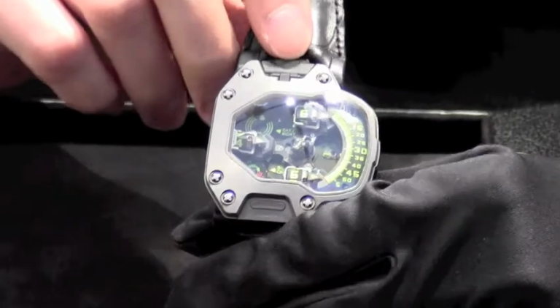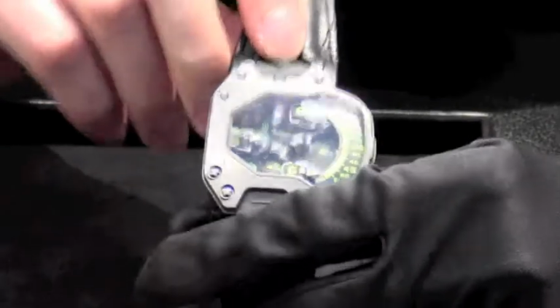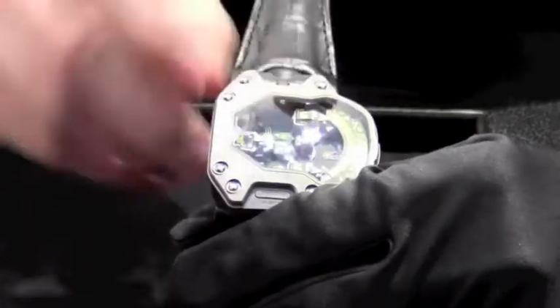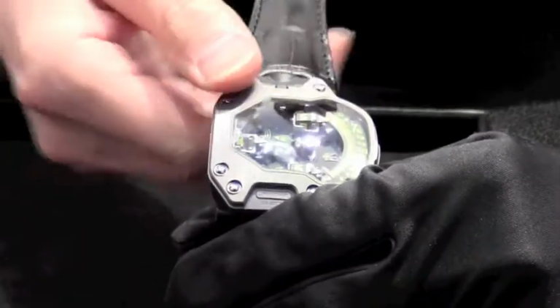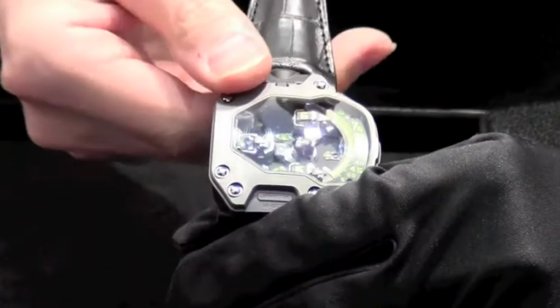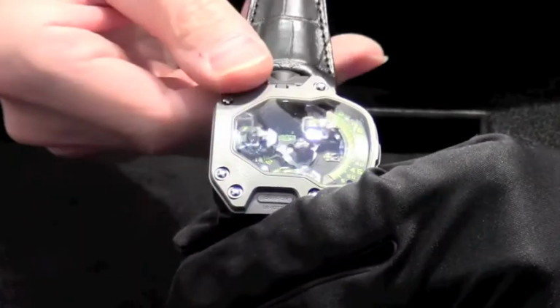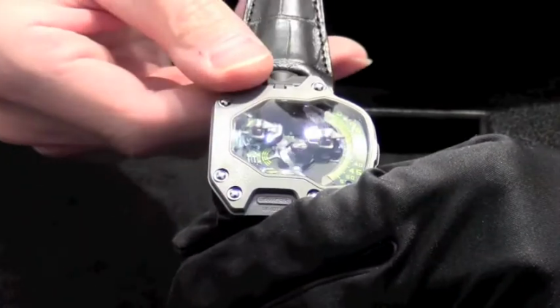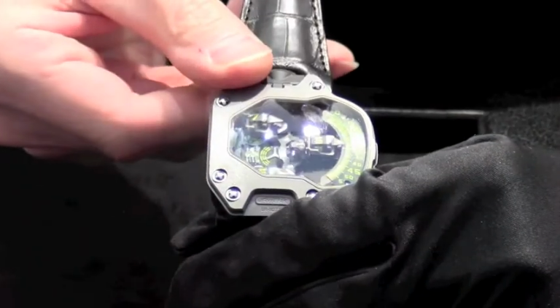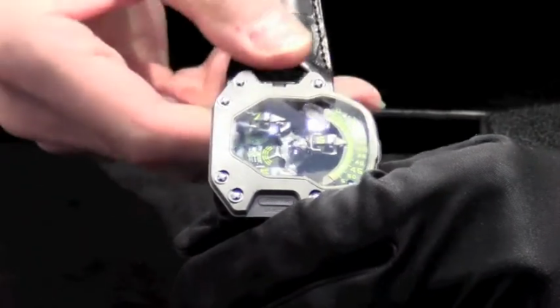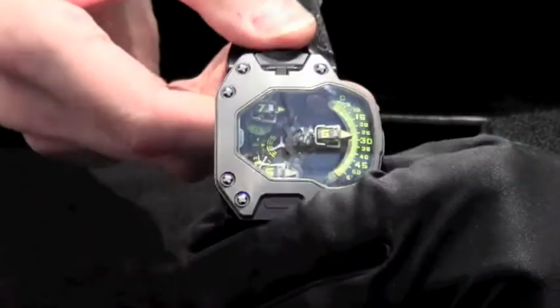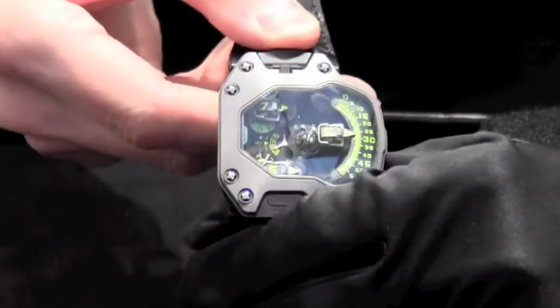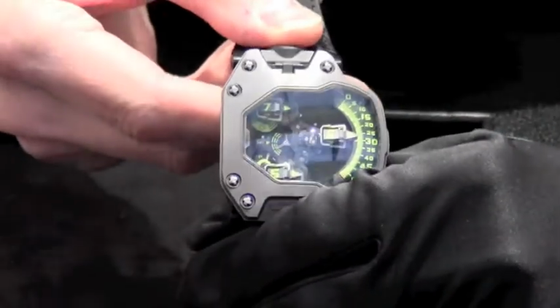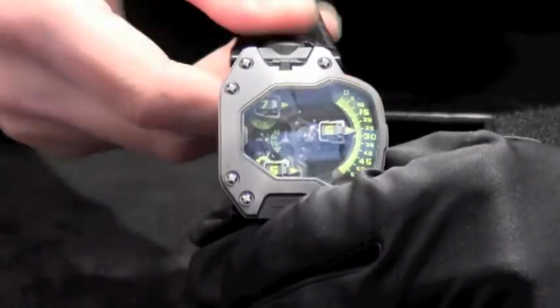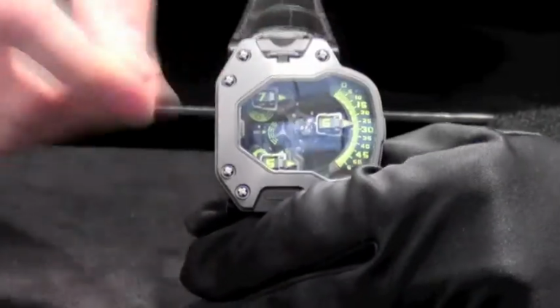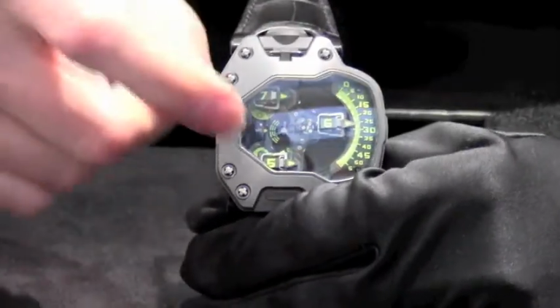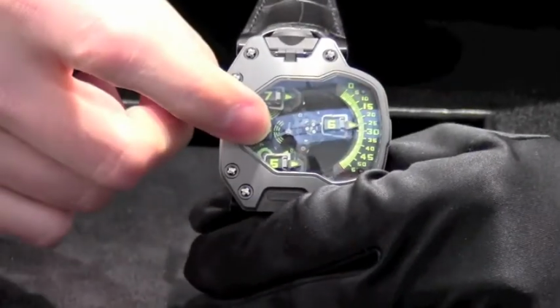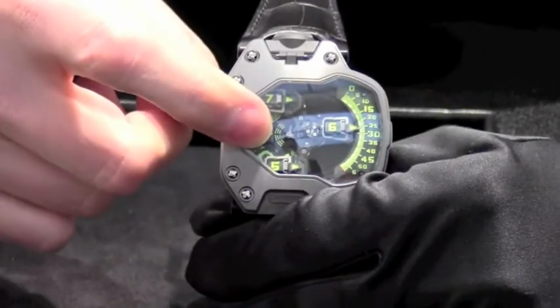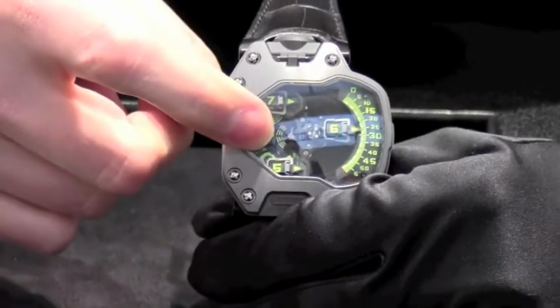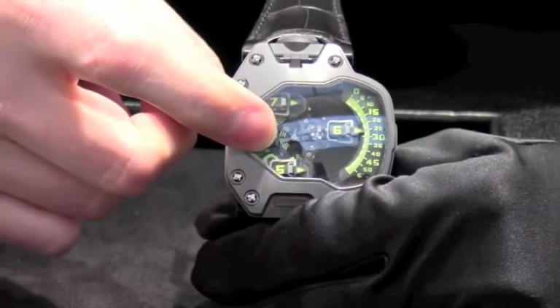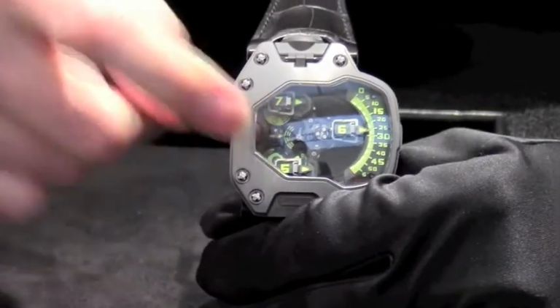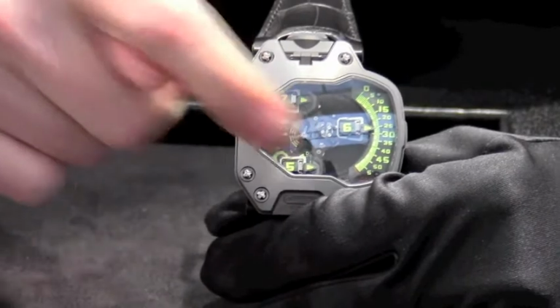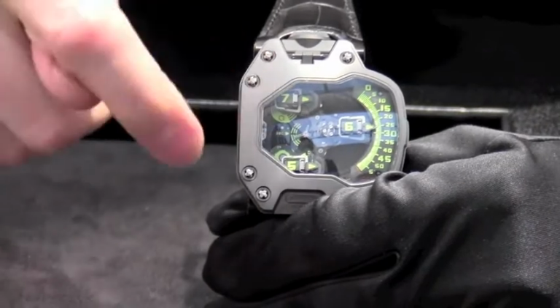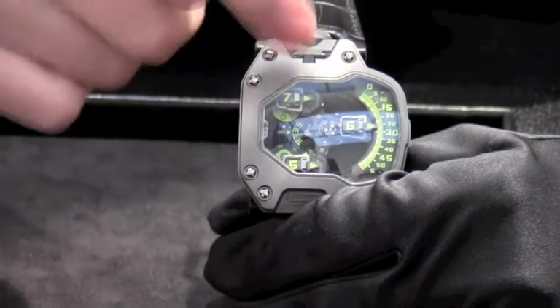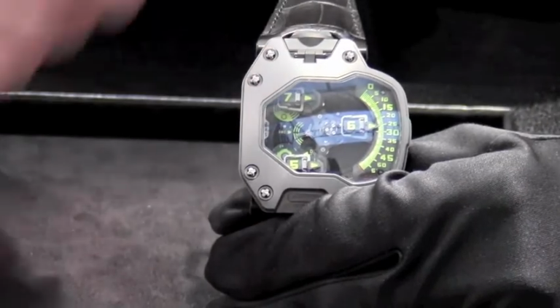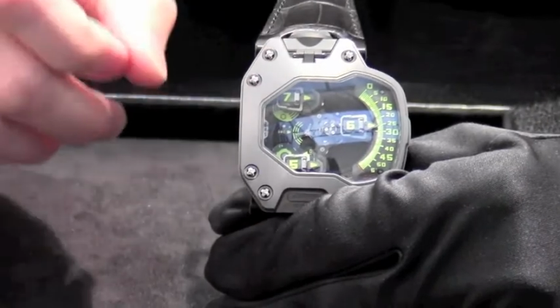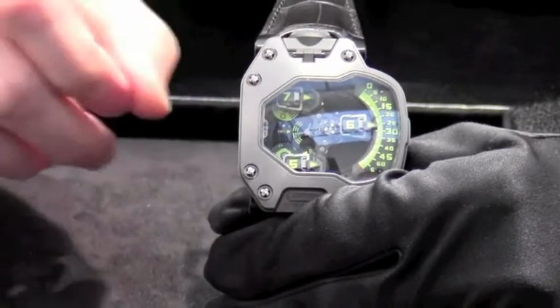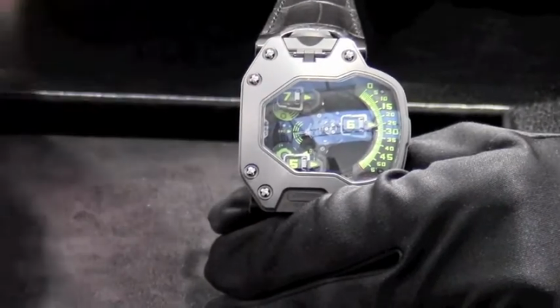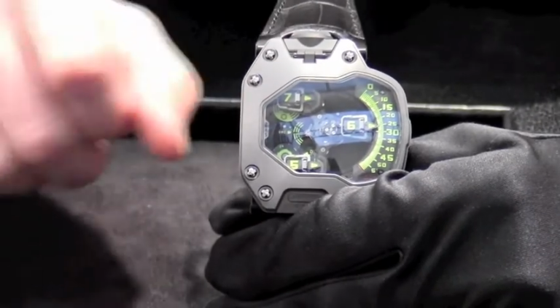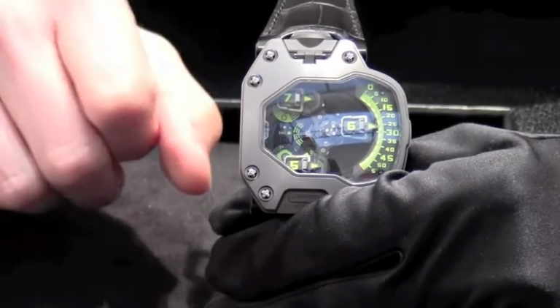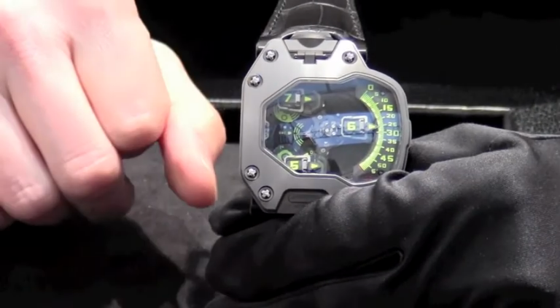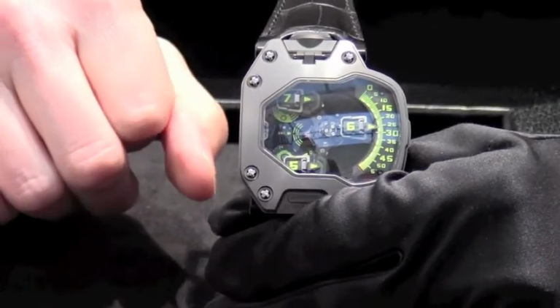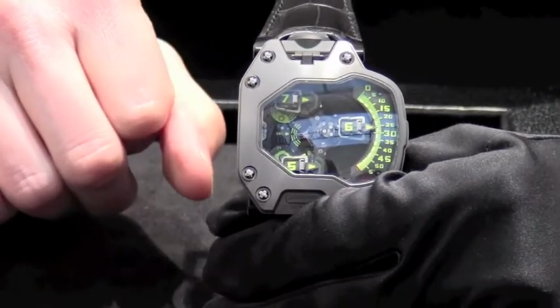Then just behind the carousel in here we have our 120-degree hand. This one is a small second.